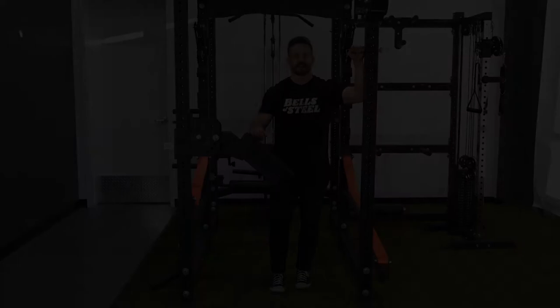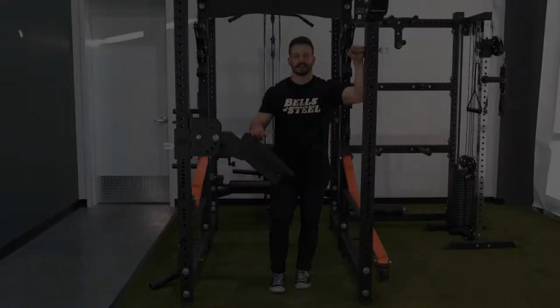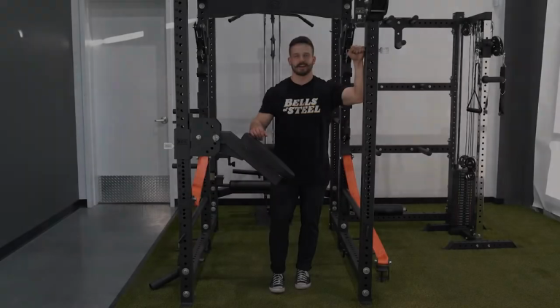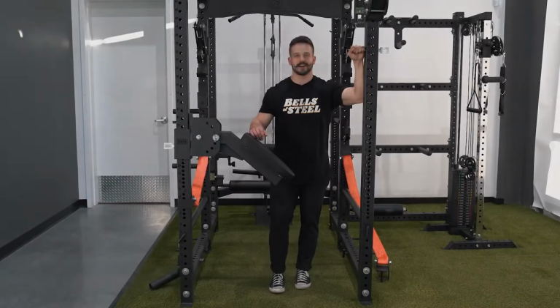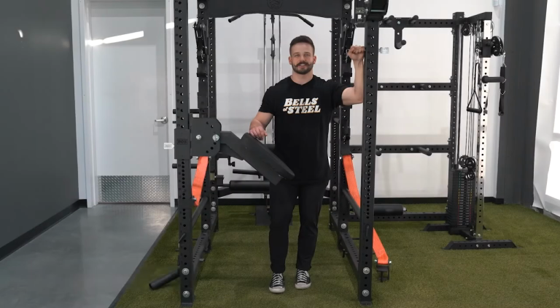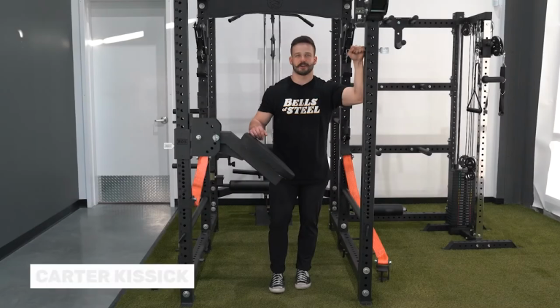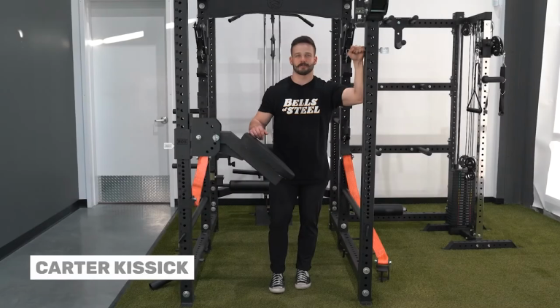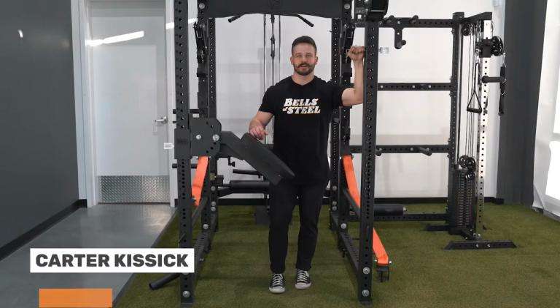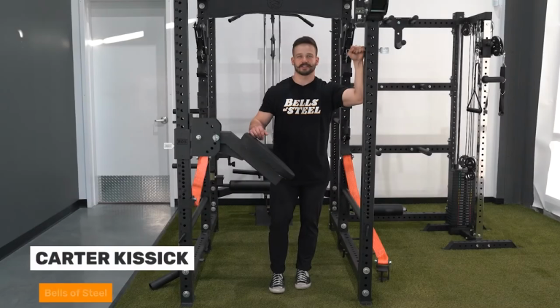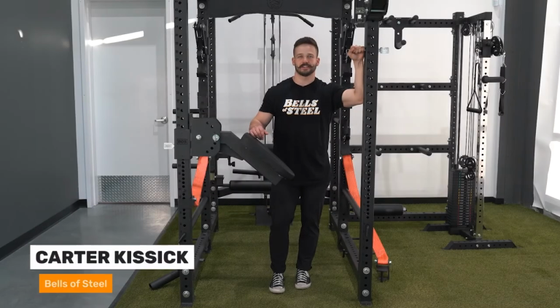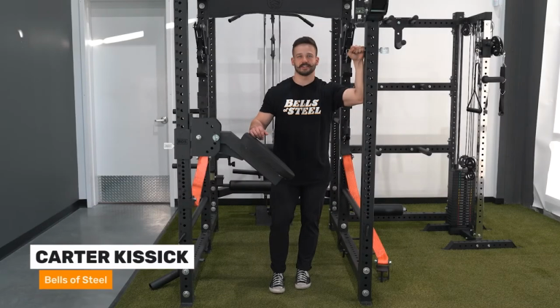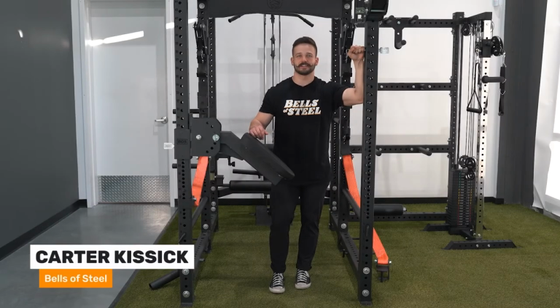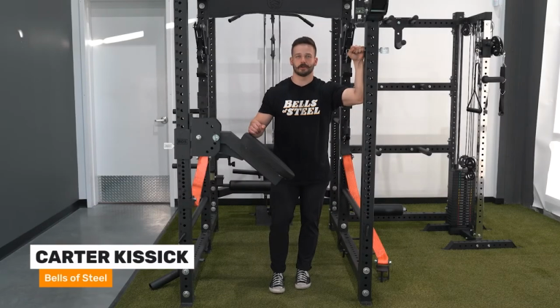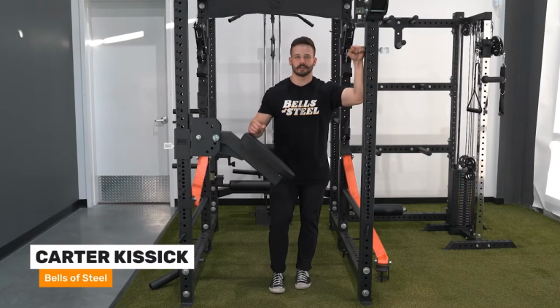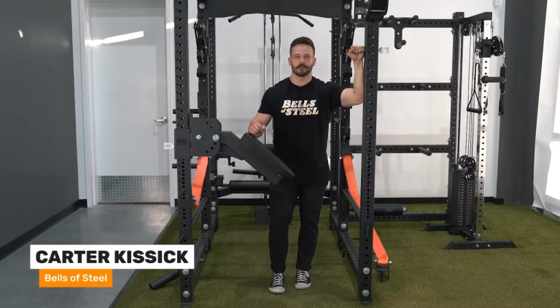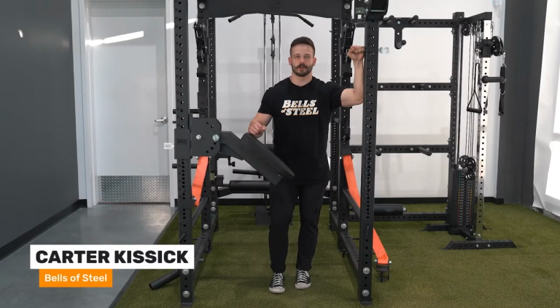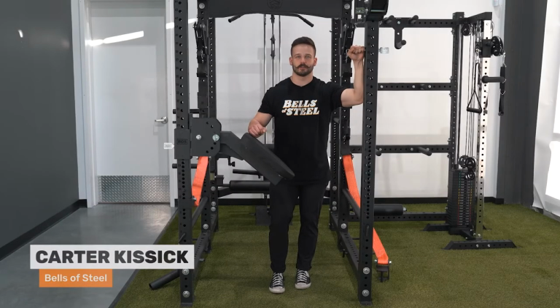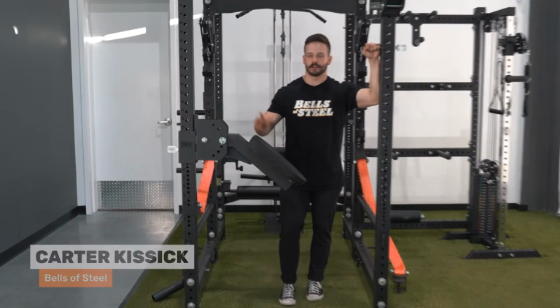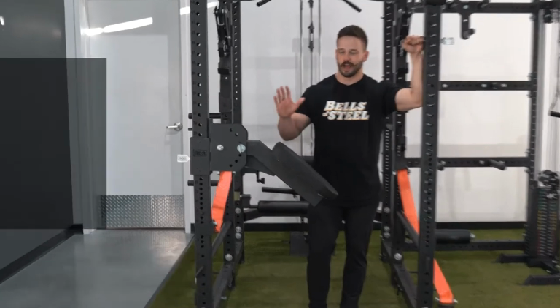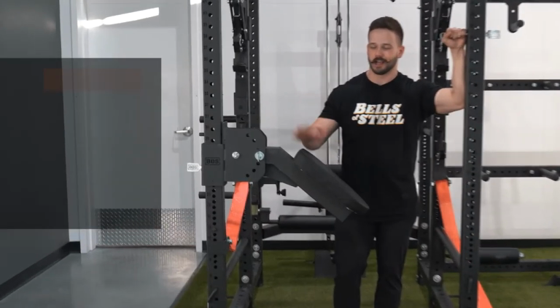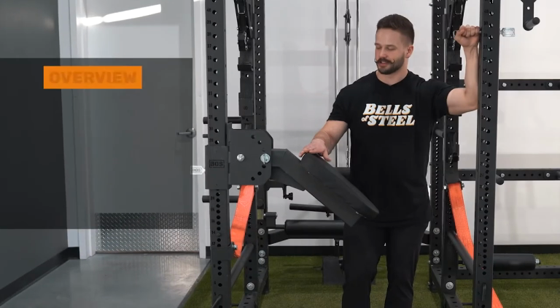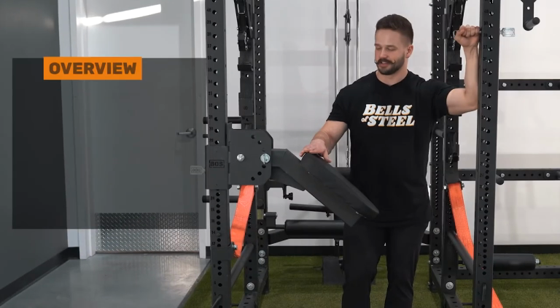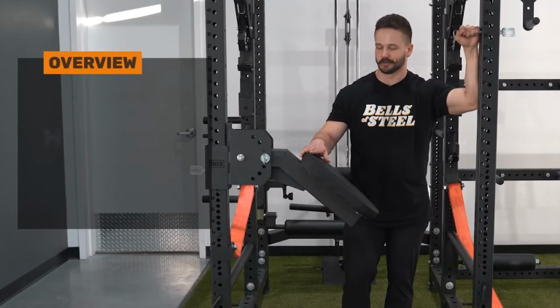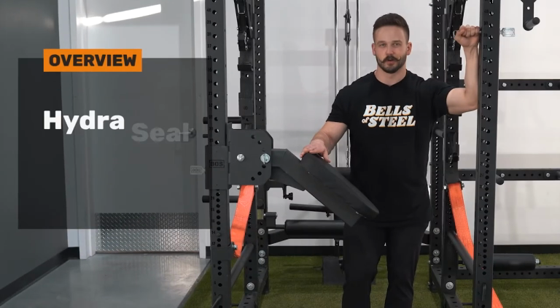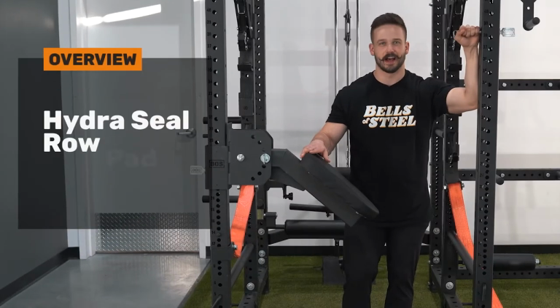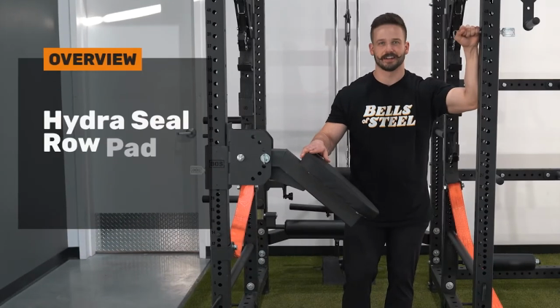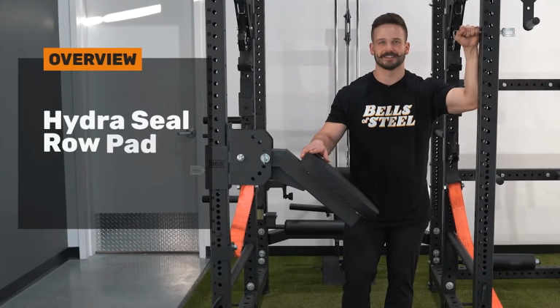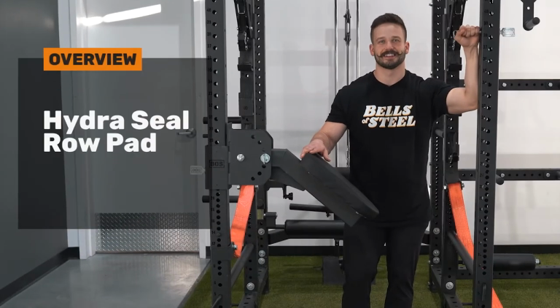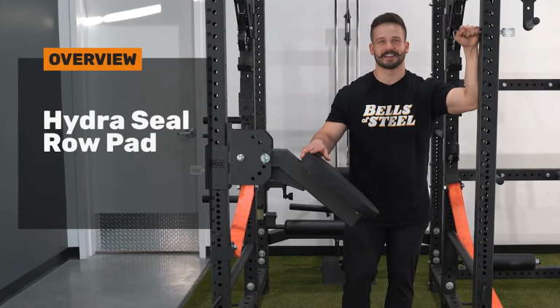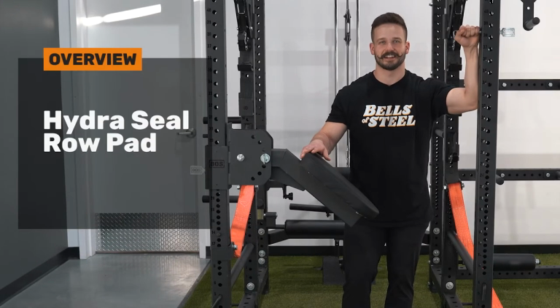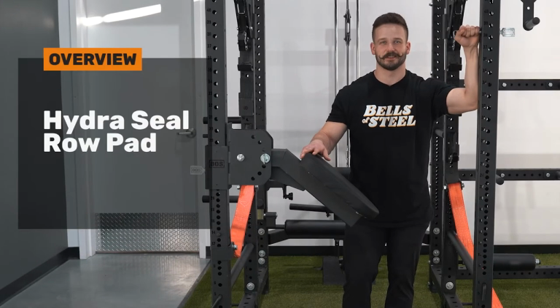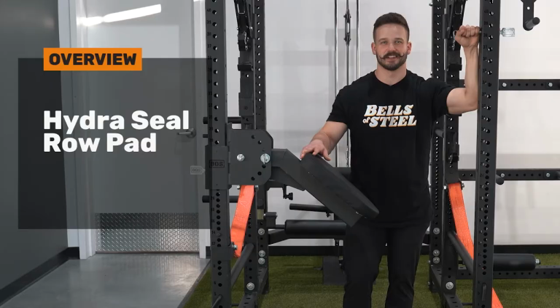Hey guys, Carter from Bells of Steel, and today we're going to be going over the Hydro Seal Row Pad. Let's get into it.